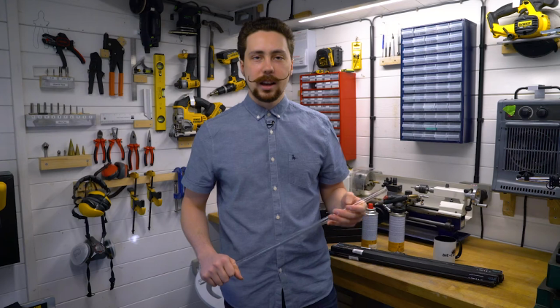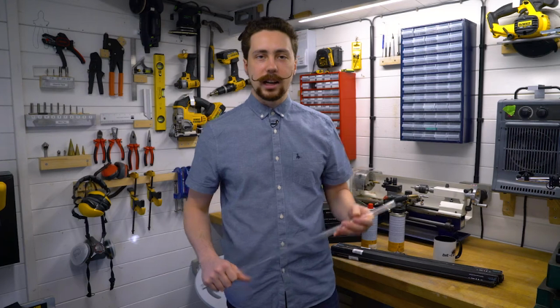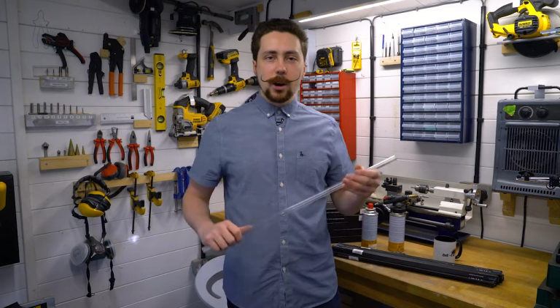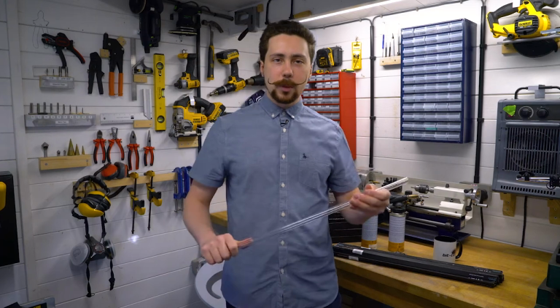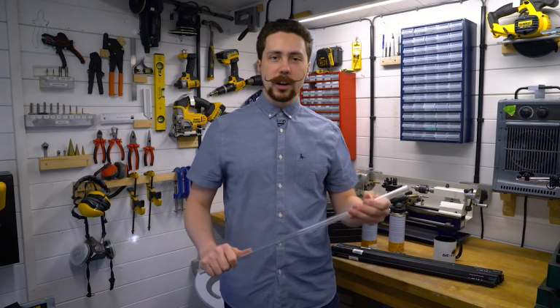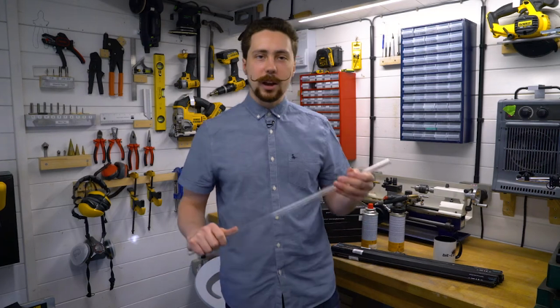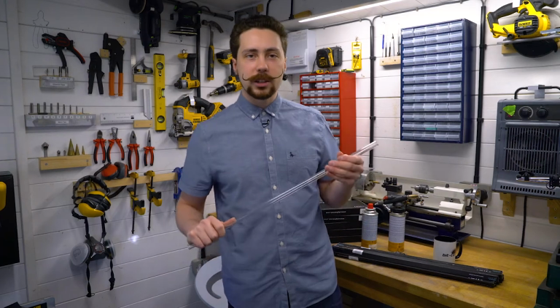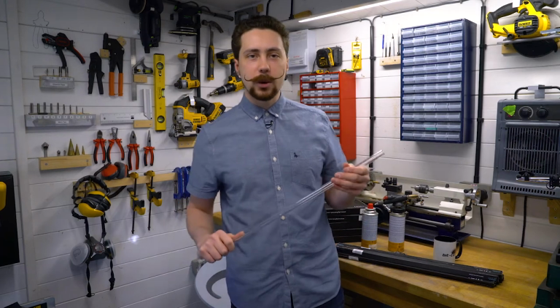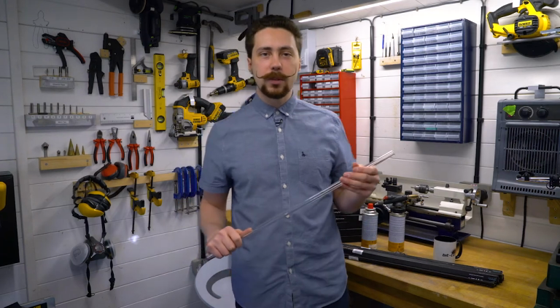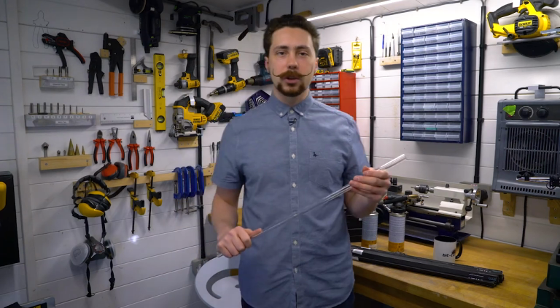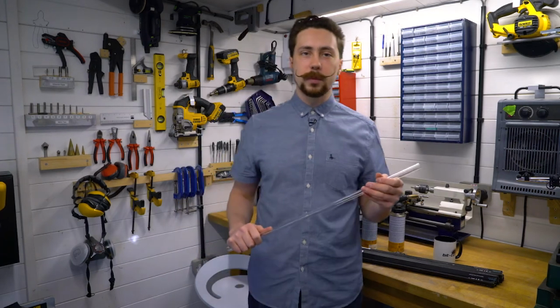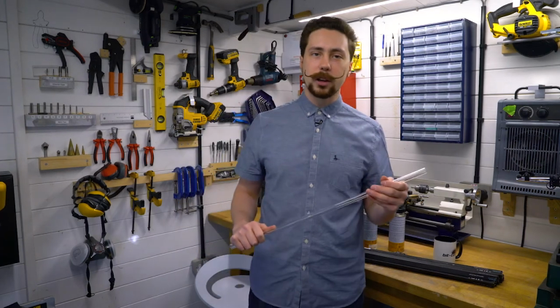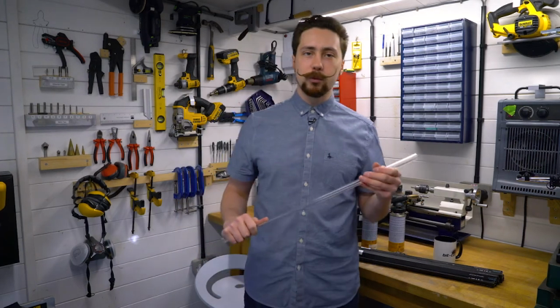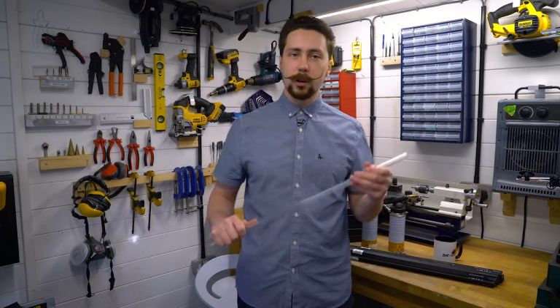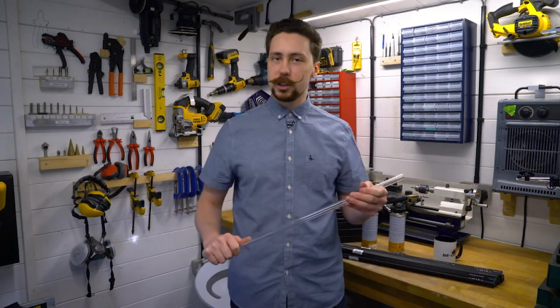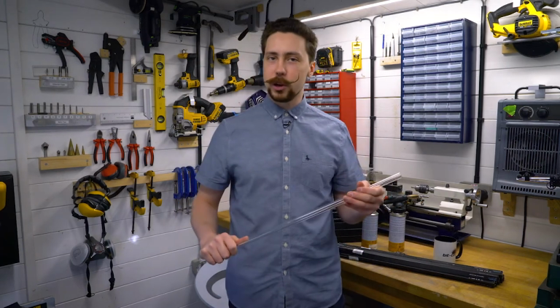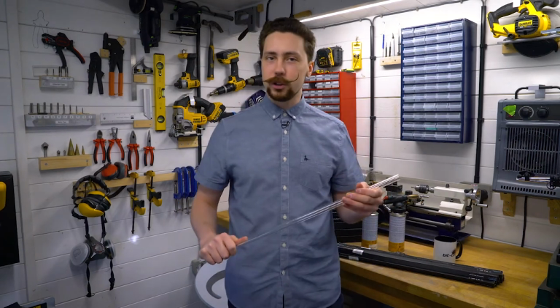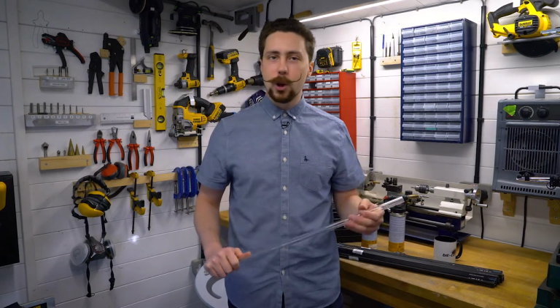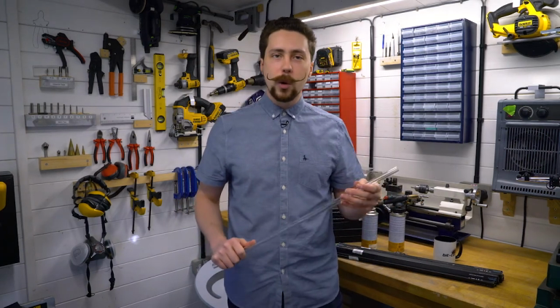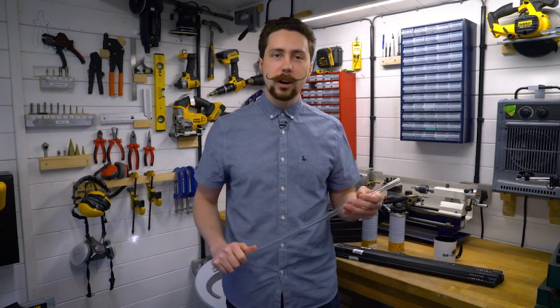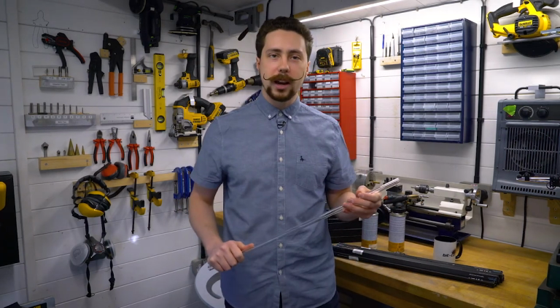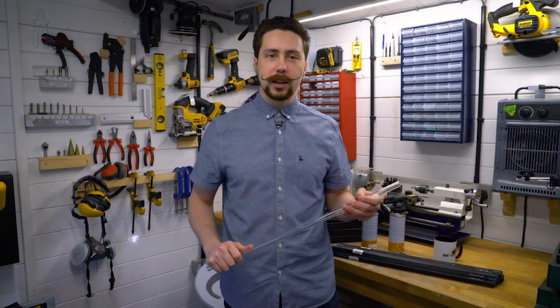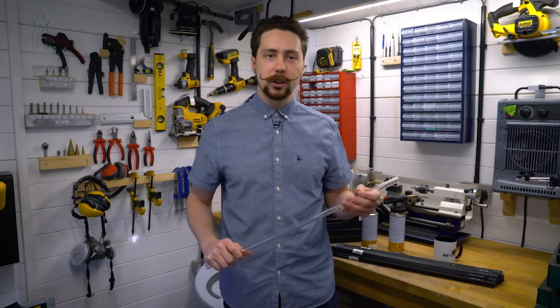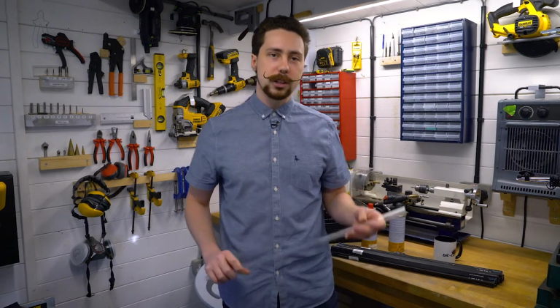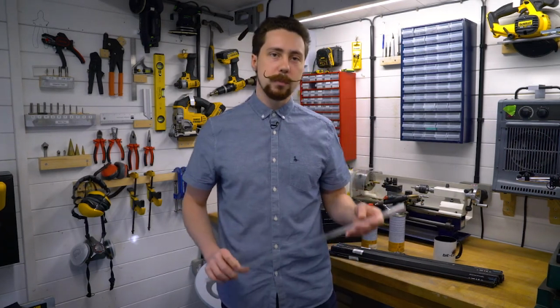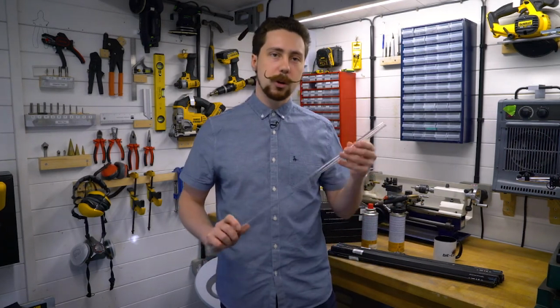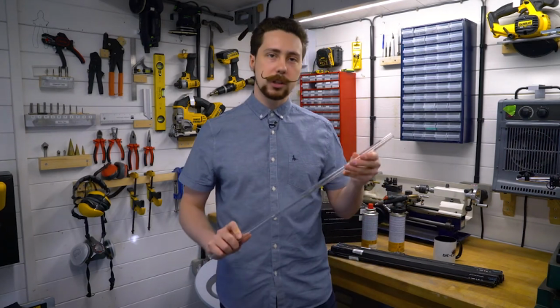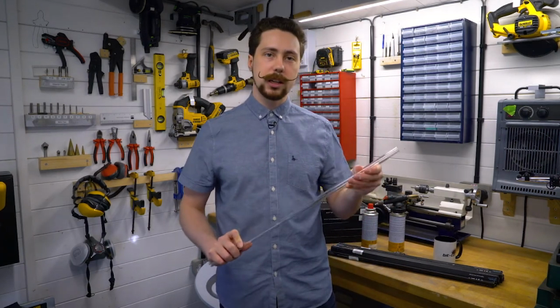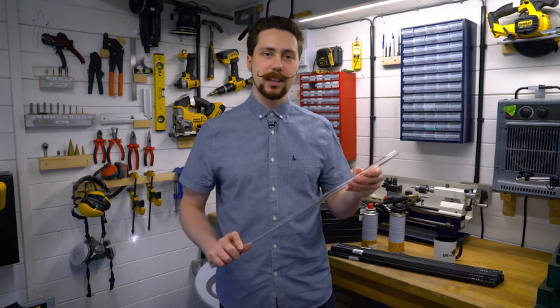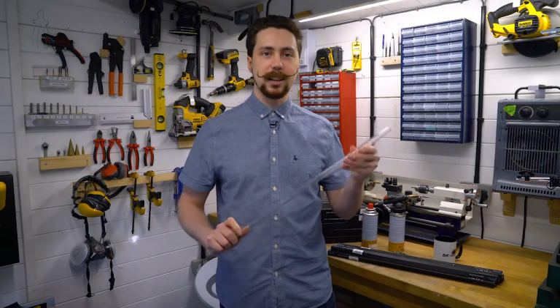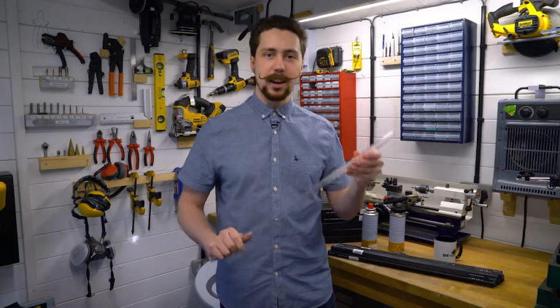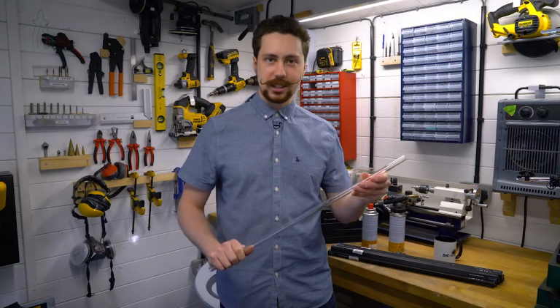Hello everybody, and today we've got something rather special. We're going to be having a look at some borosilicate glass.